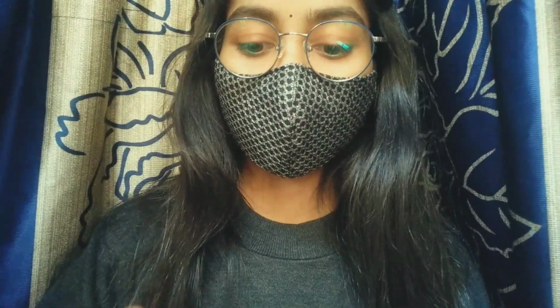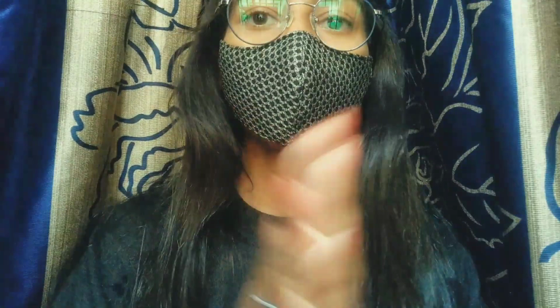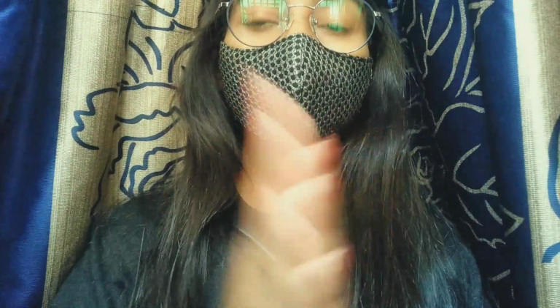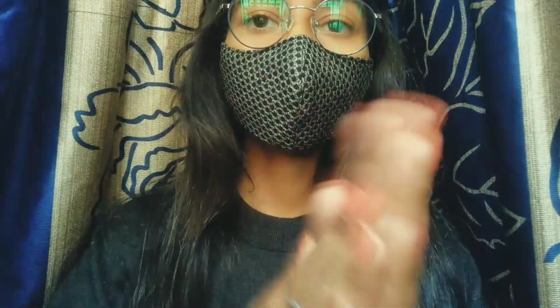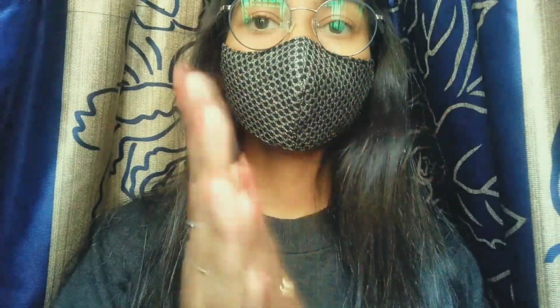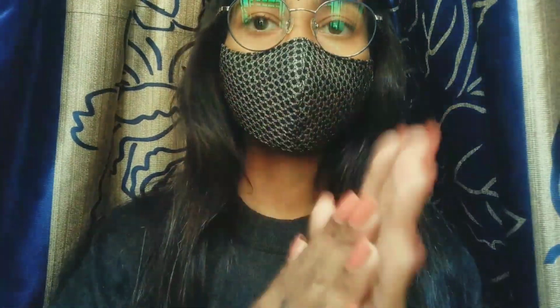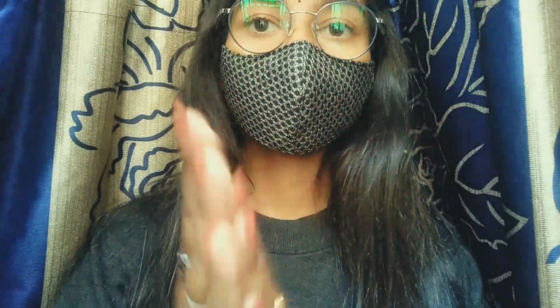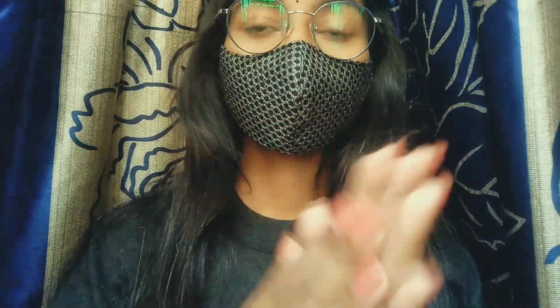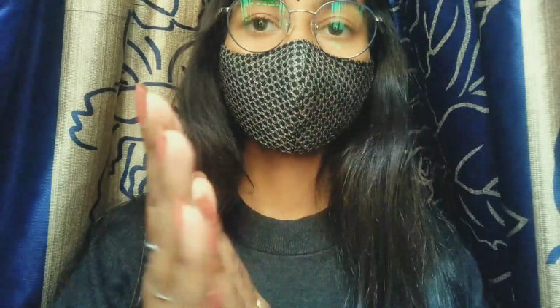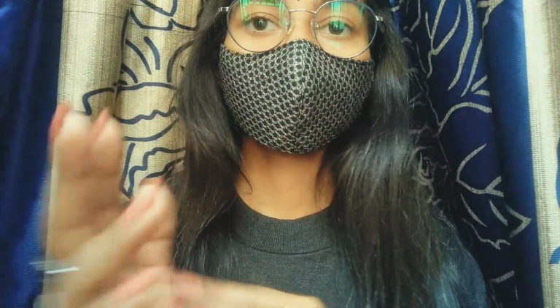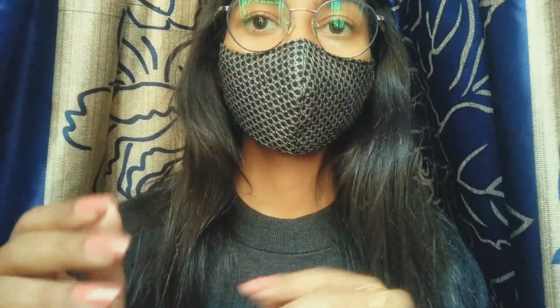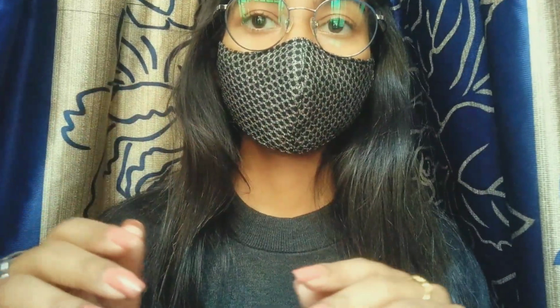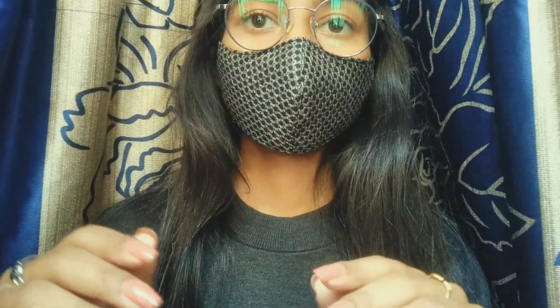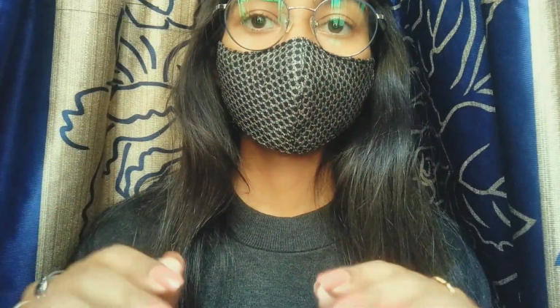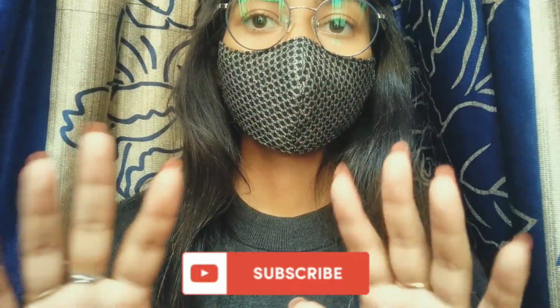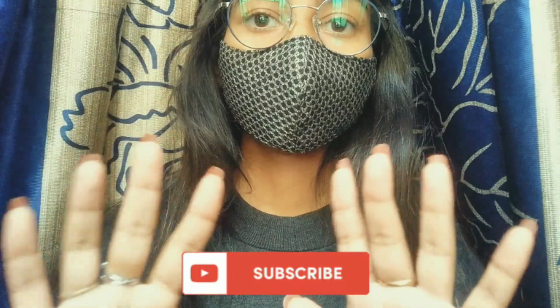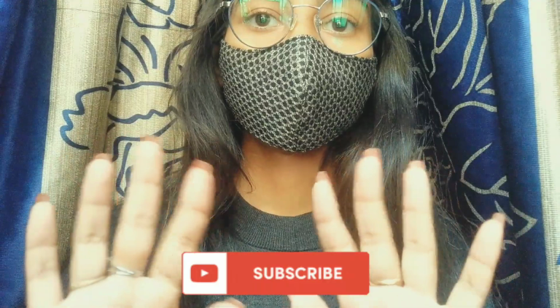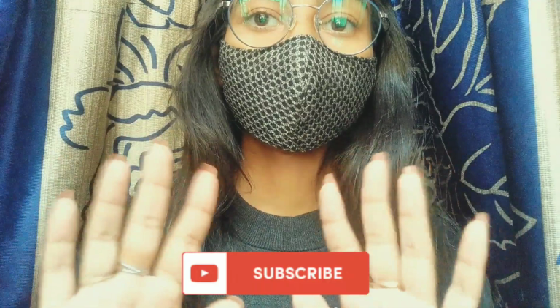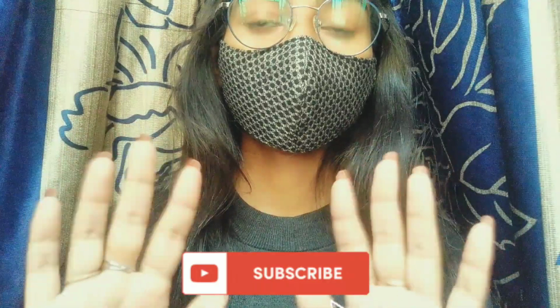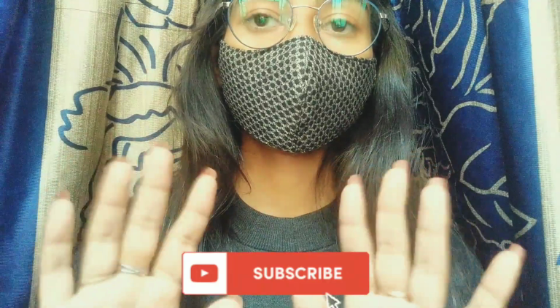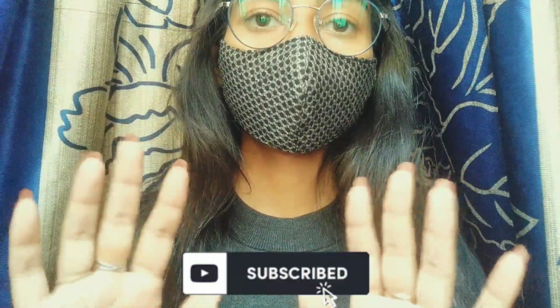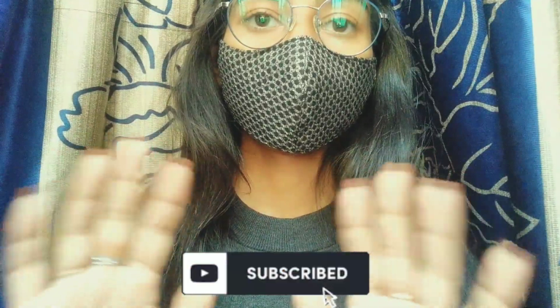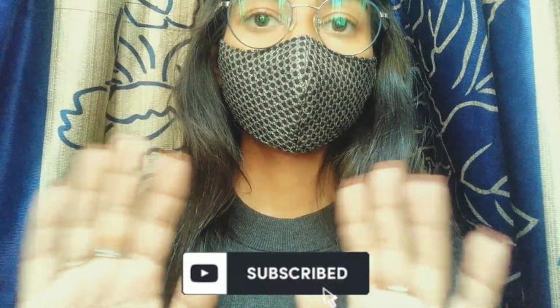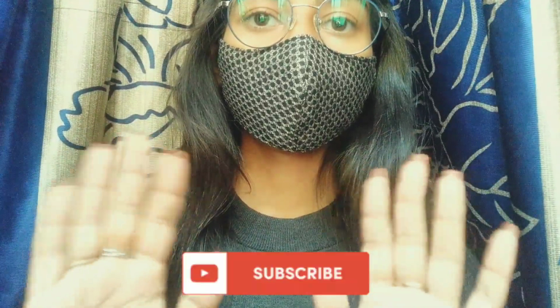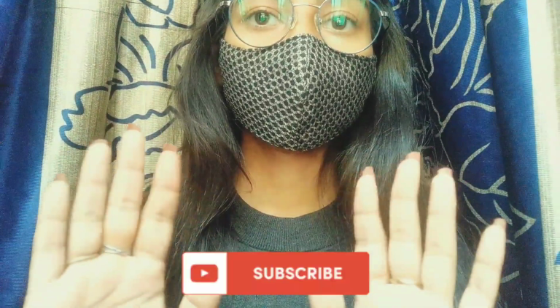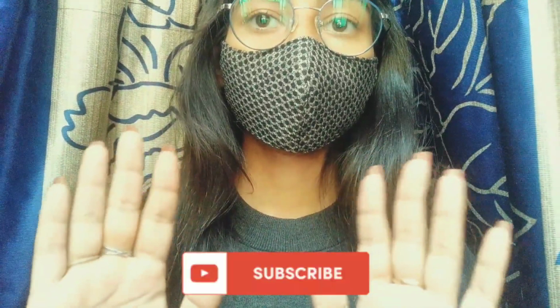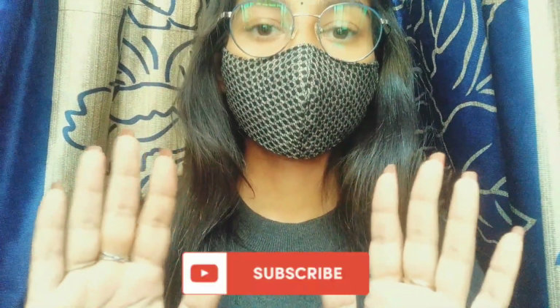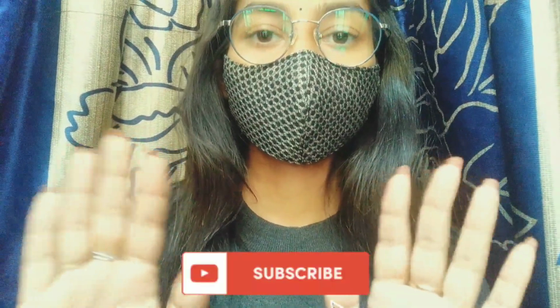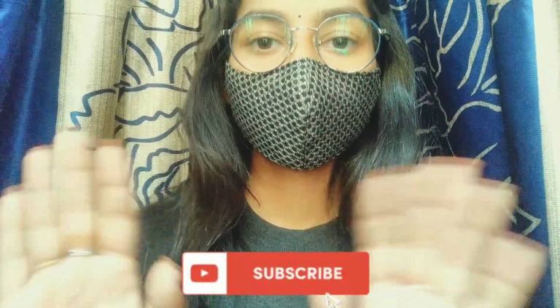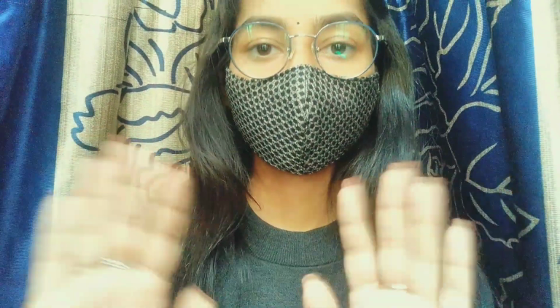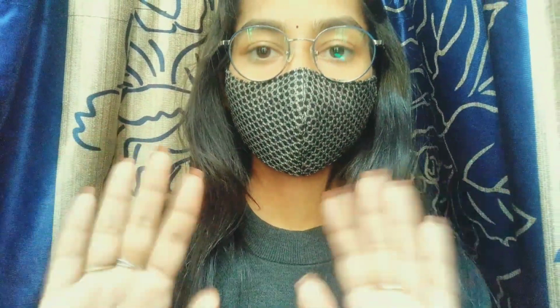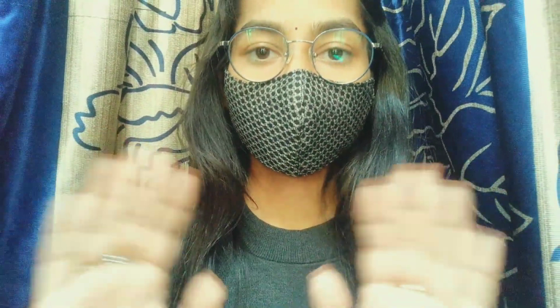Thank you guys for watching my video. Please subscribe to my channel. Bye-bye.